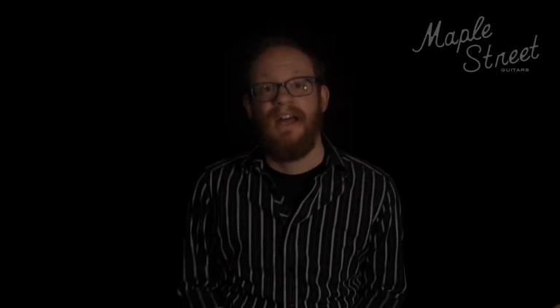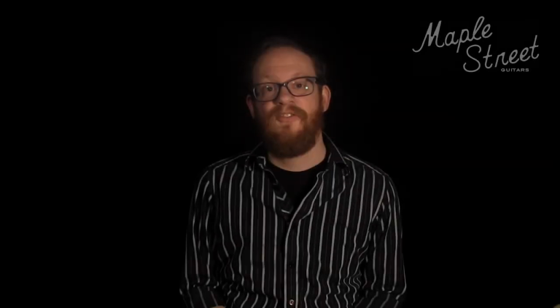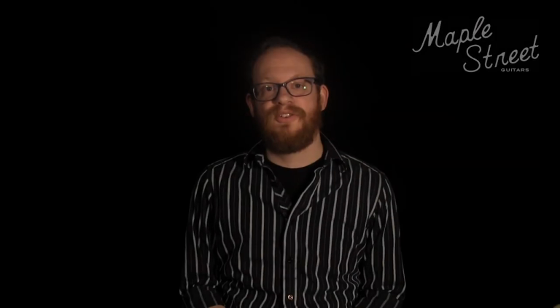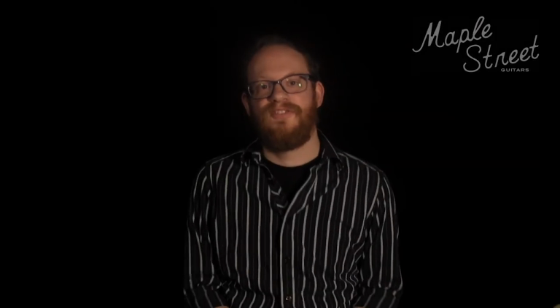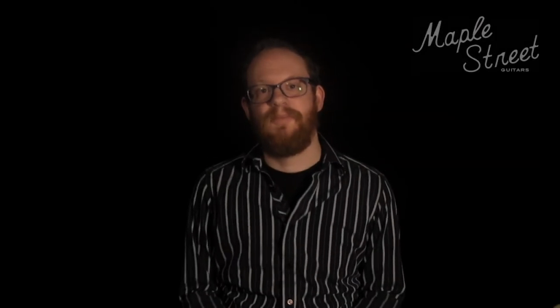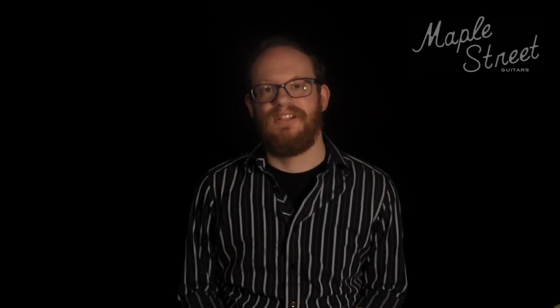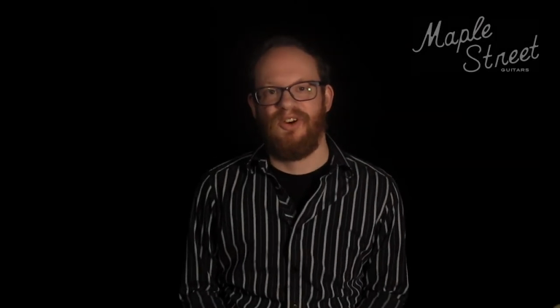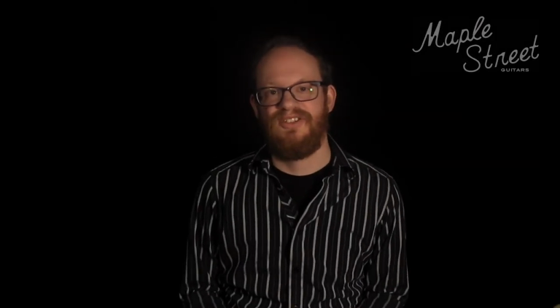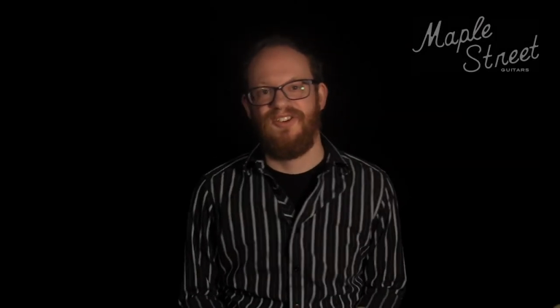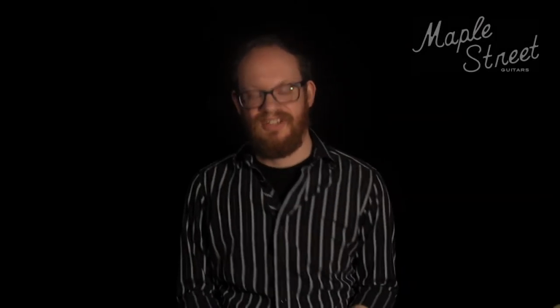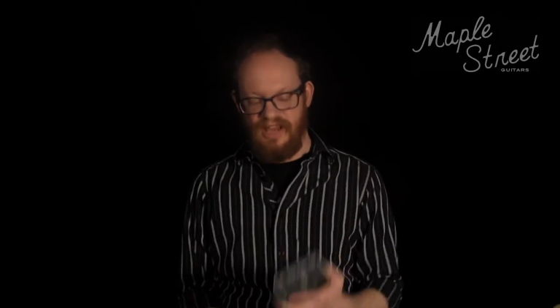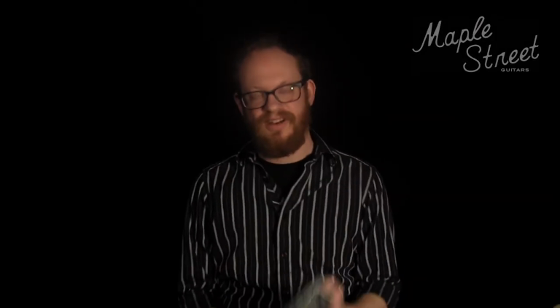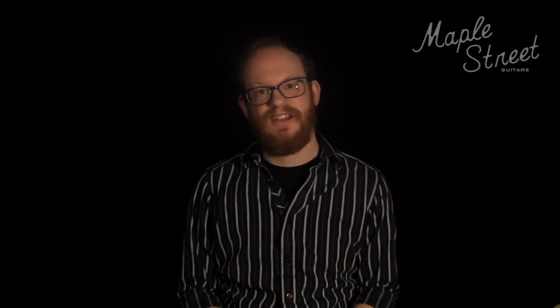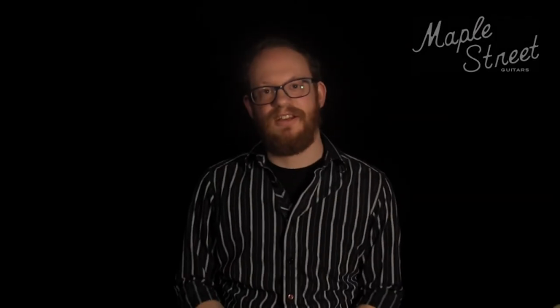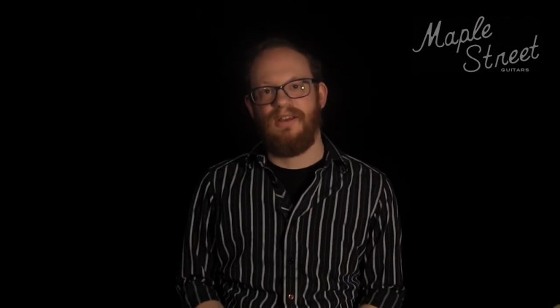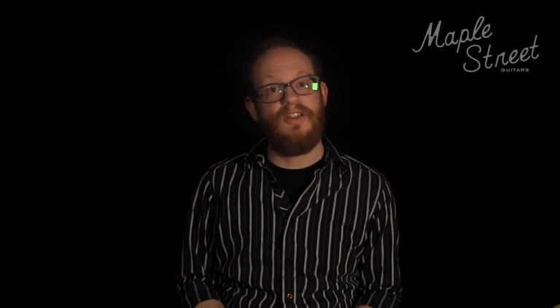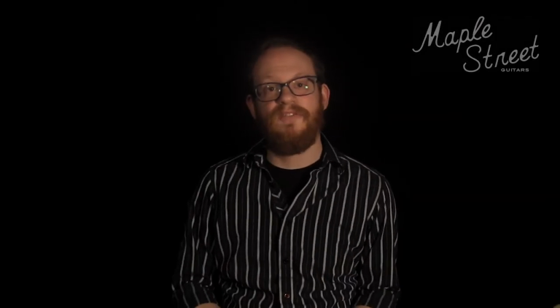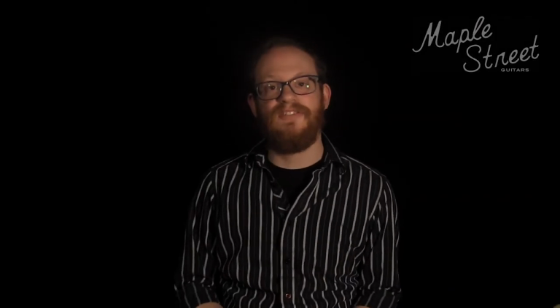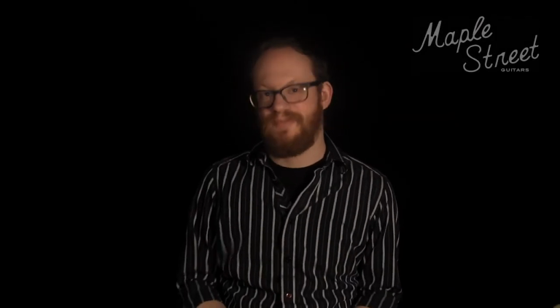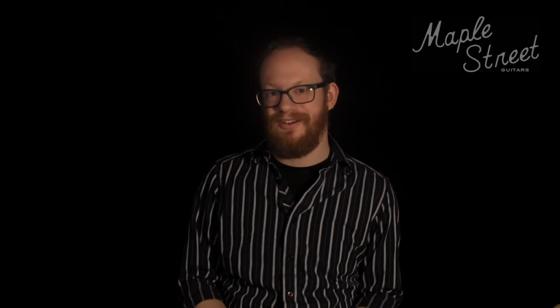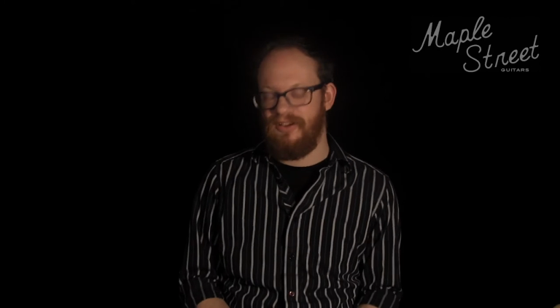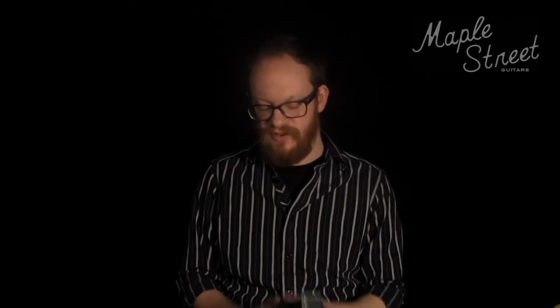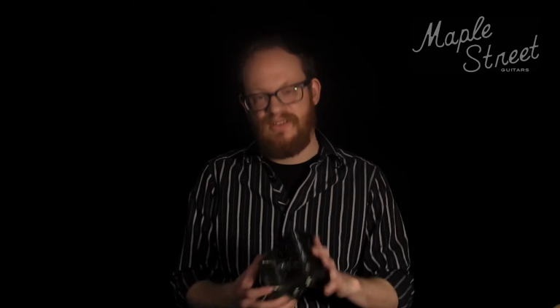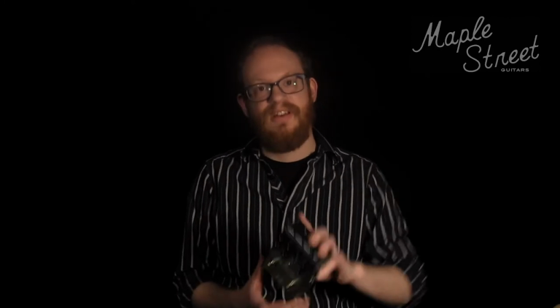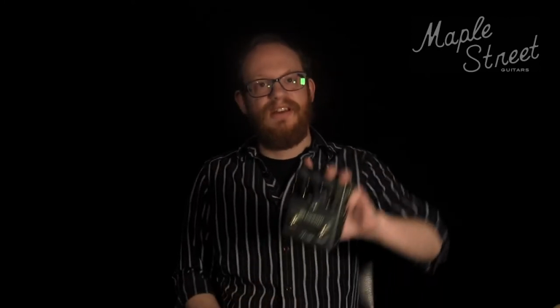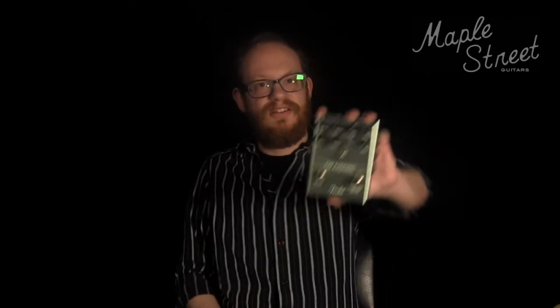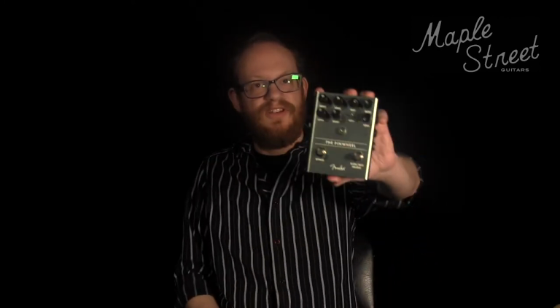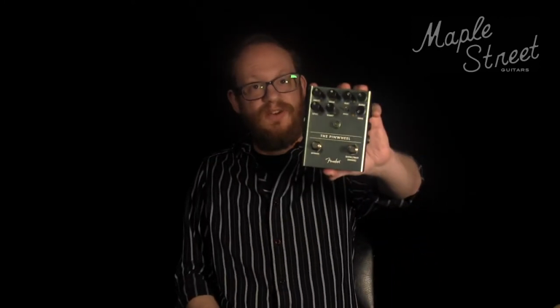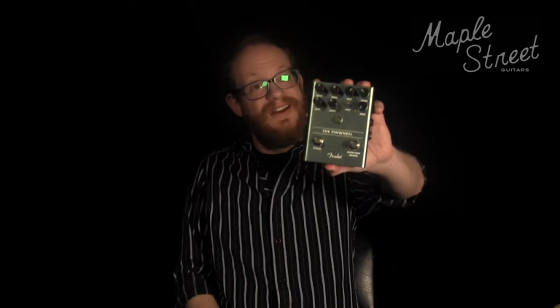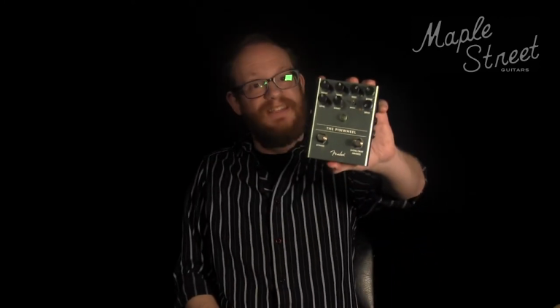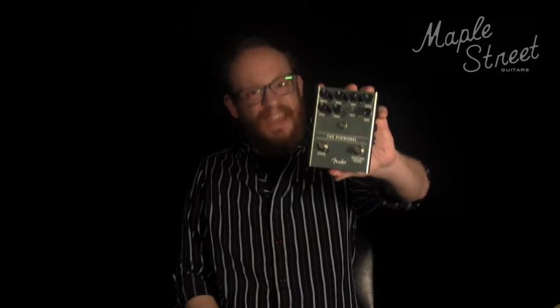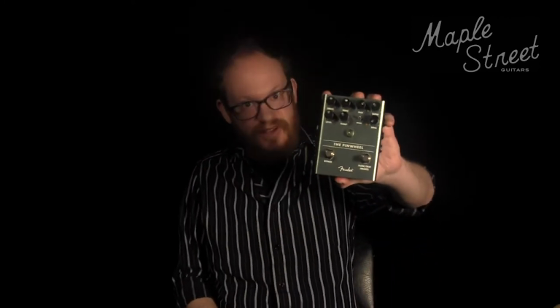Hey folks, Chris from Maple Street Guitars here, and today we're going to take a look at another one of Fender's pedal offerings — the Pinwheel.